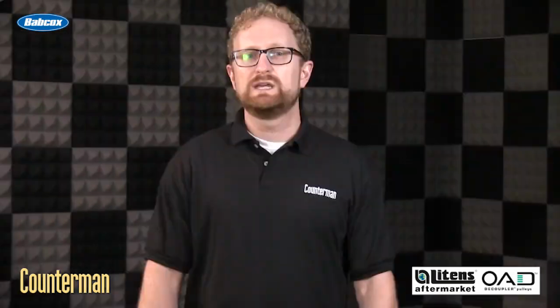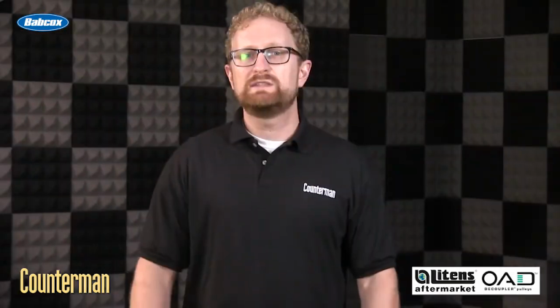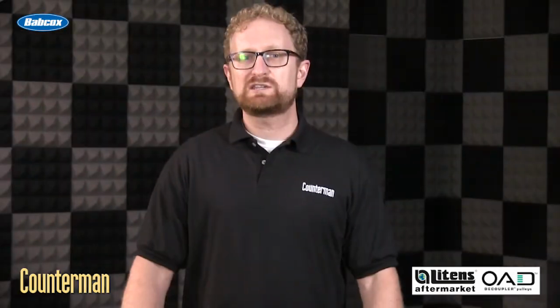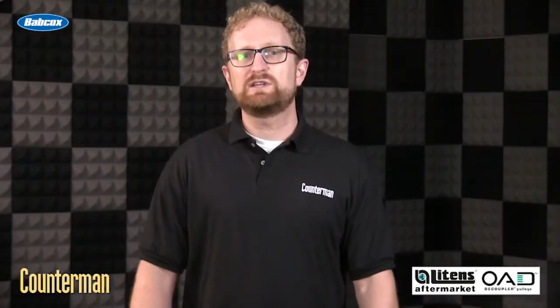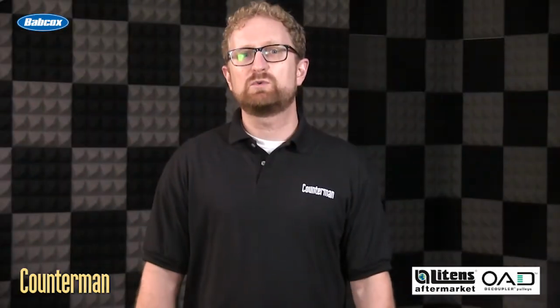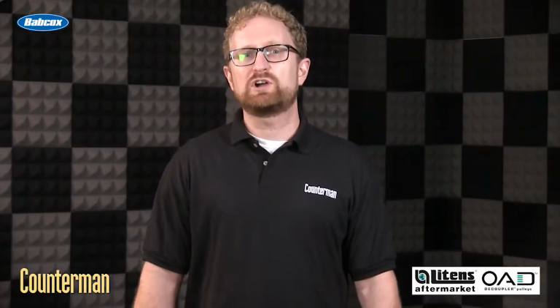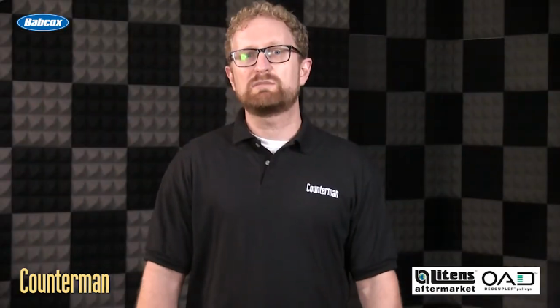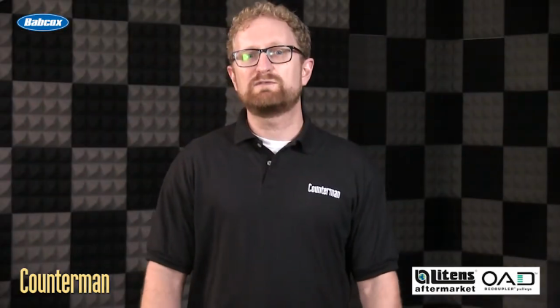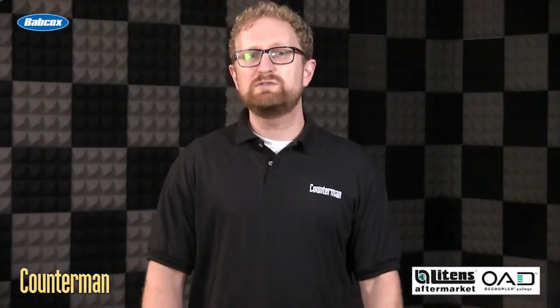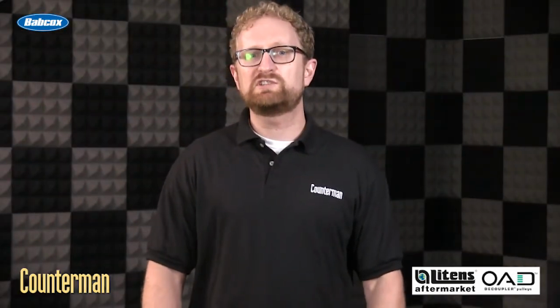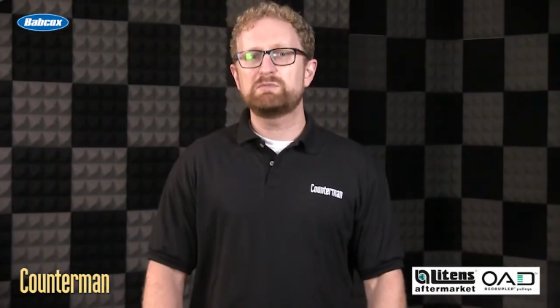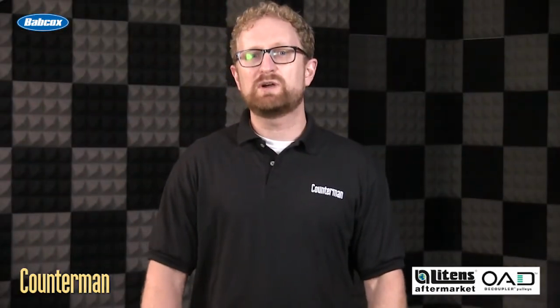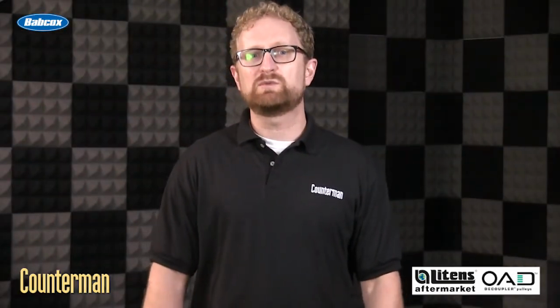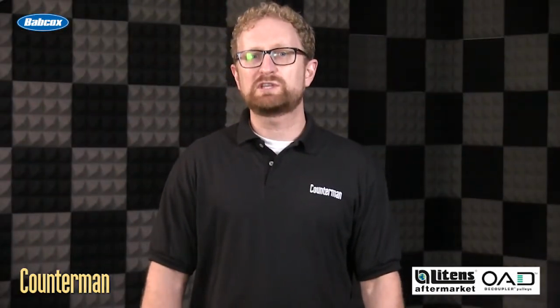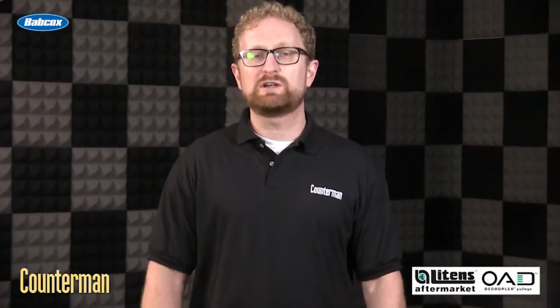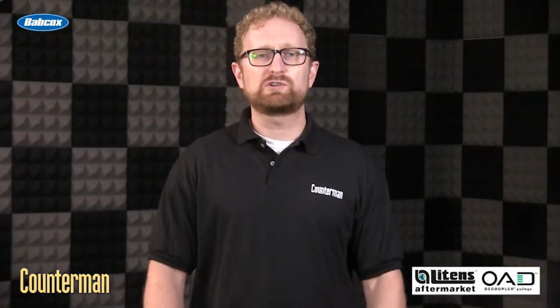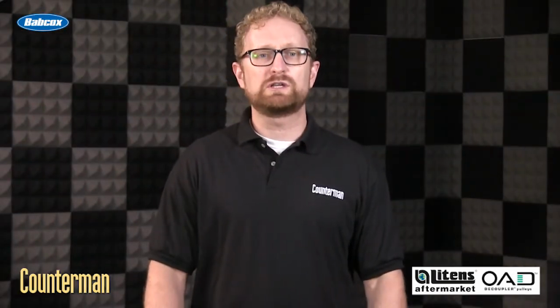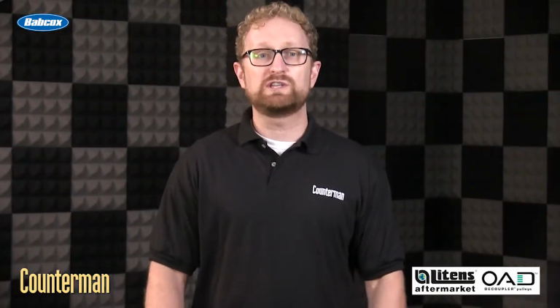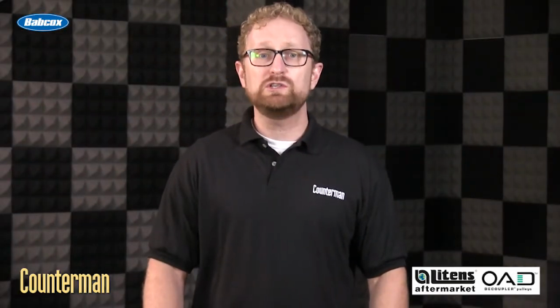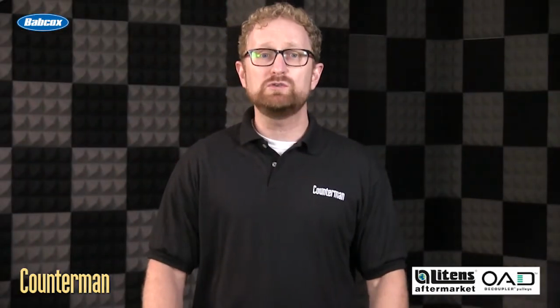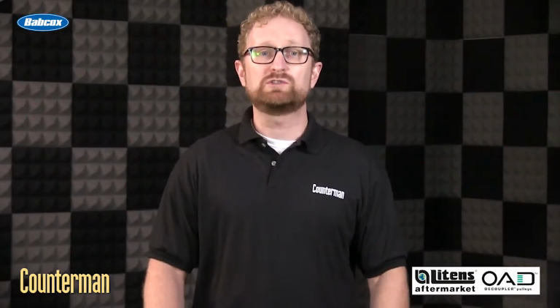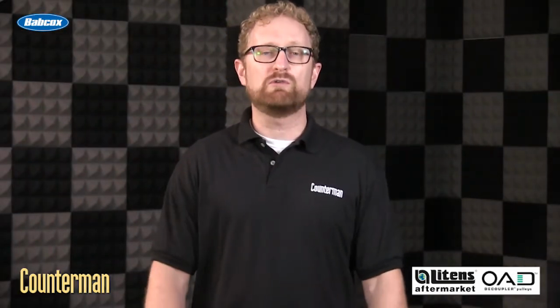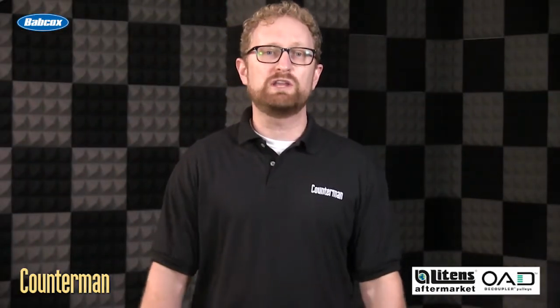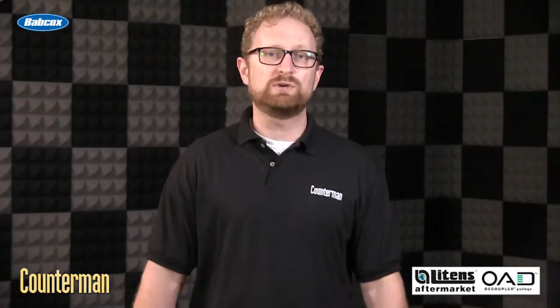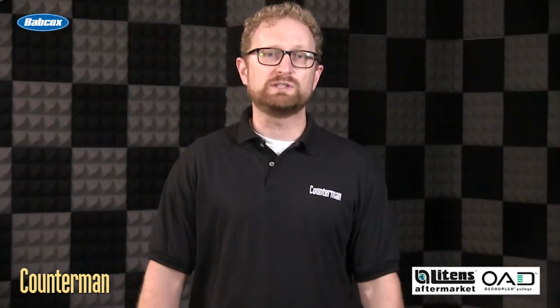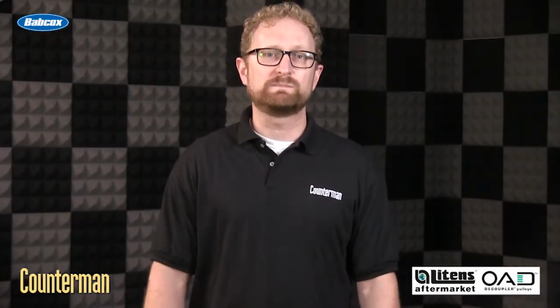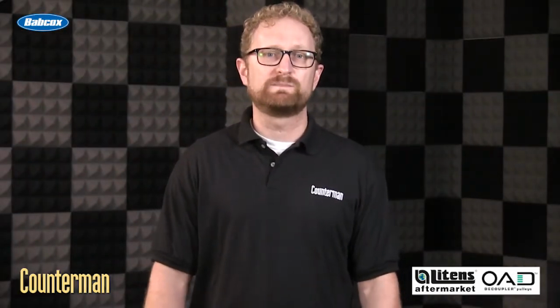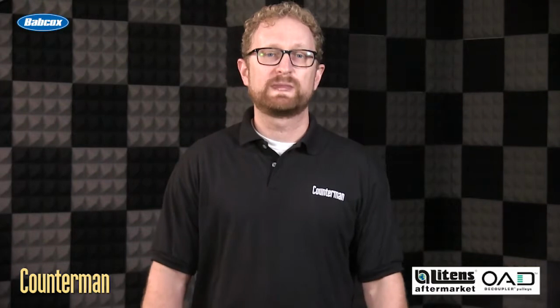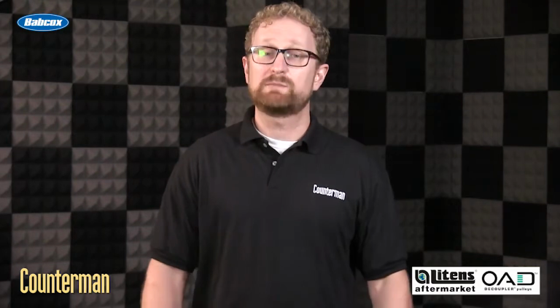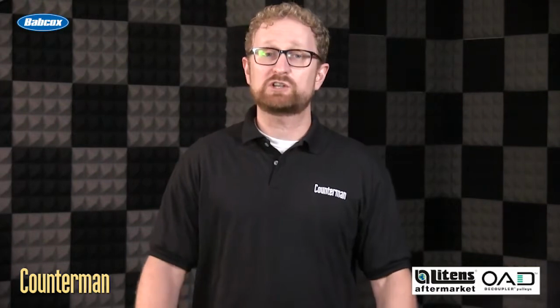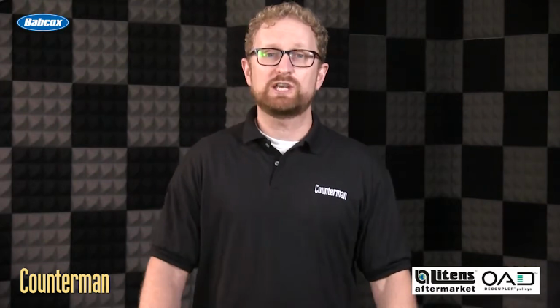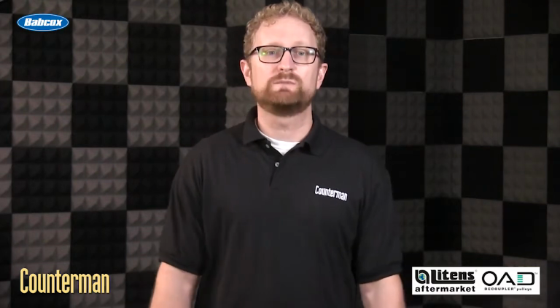In the next video, we'll talk about a few things to keep in mind when selling alternators that use OAD pulleys. I'm Josh Cable, thanks for watching.